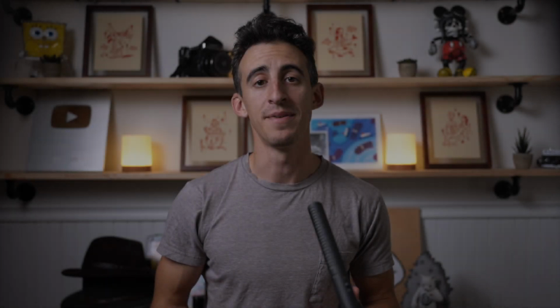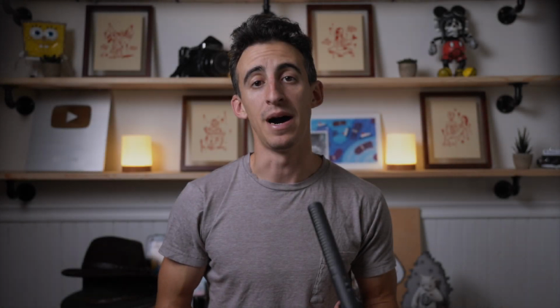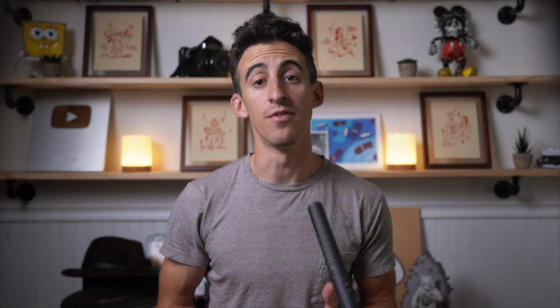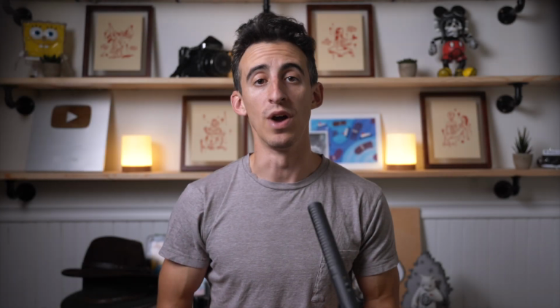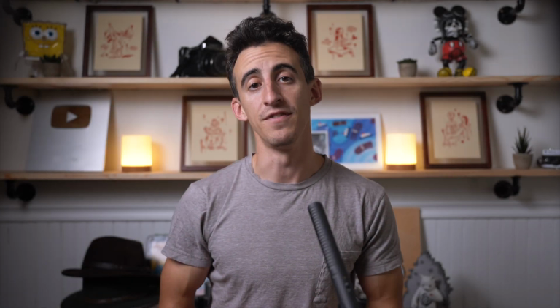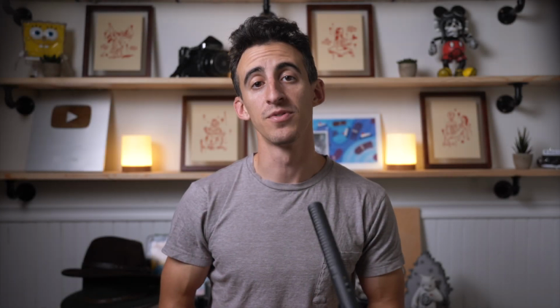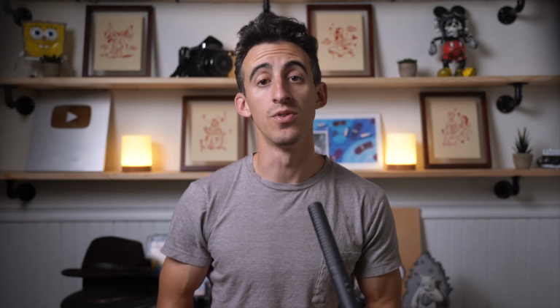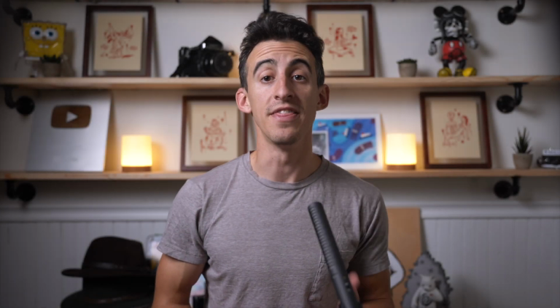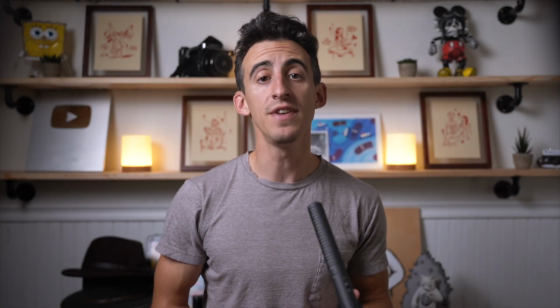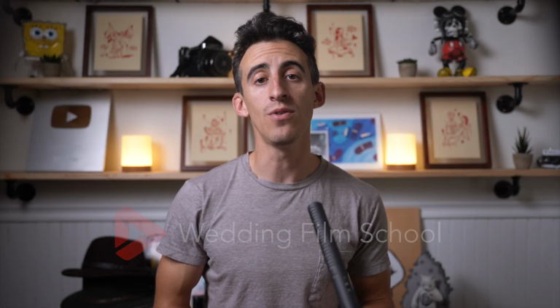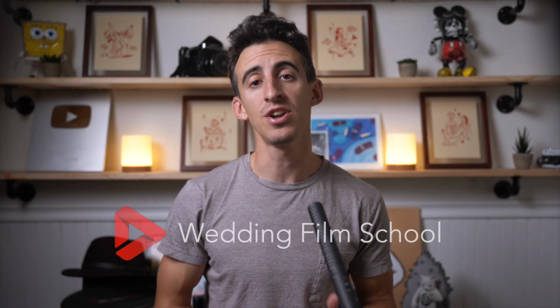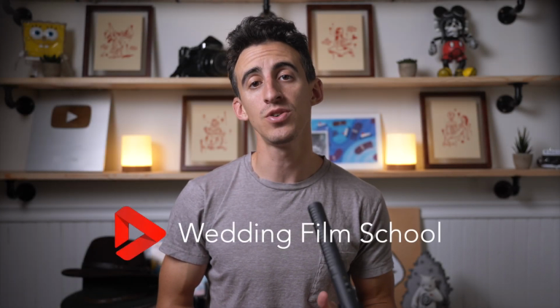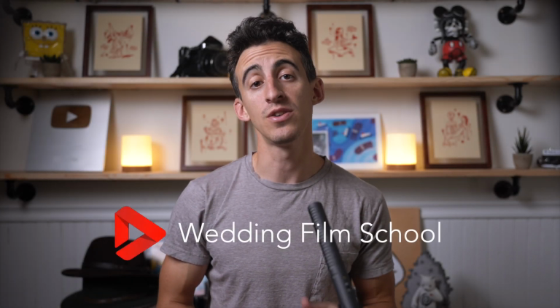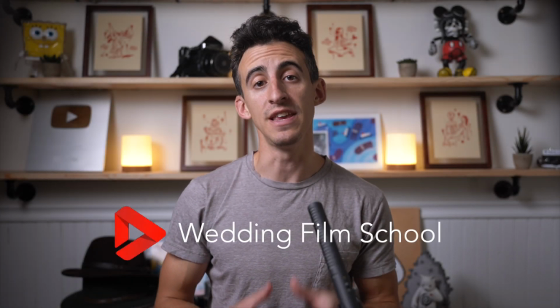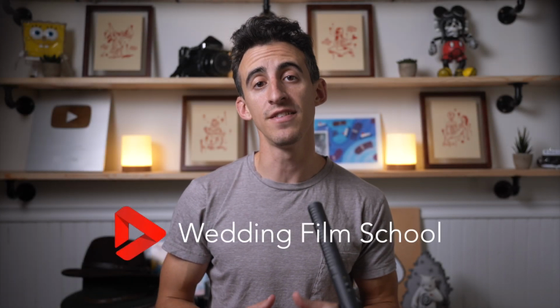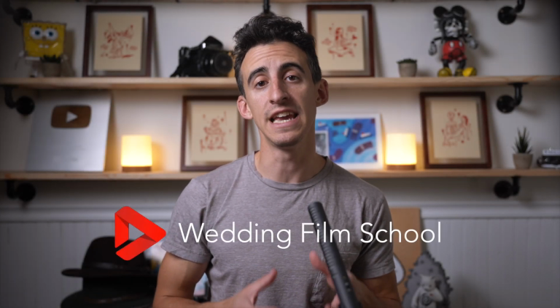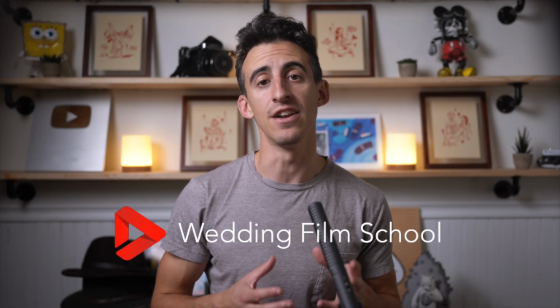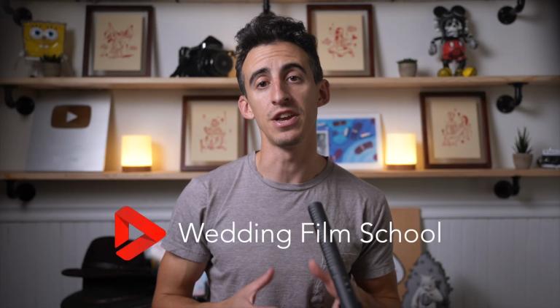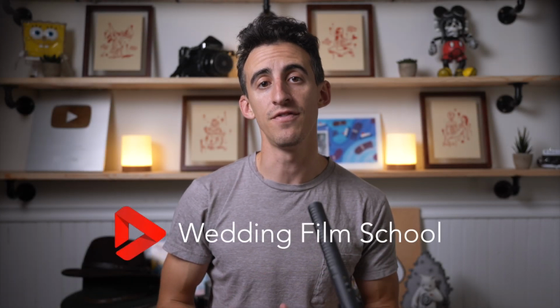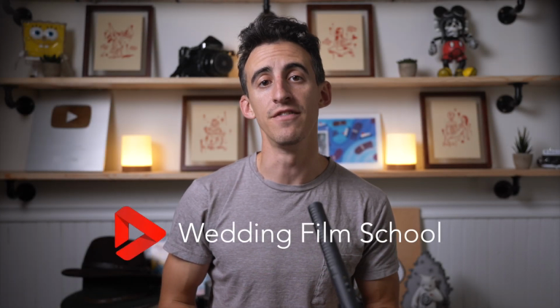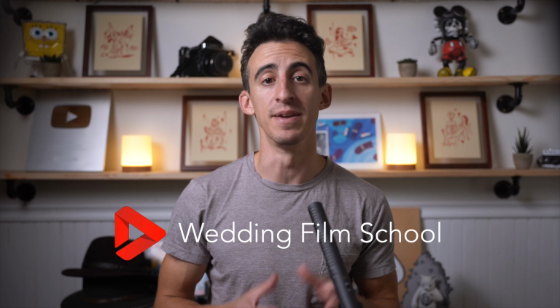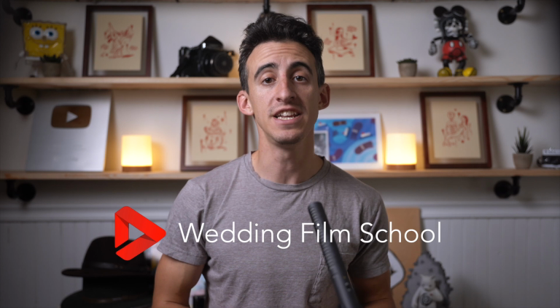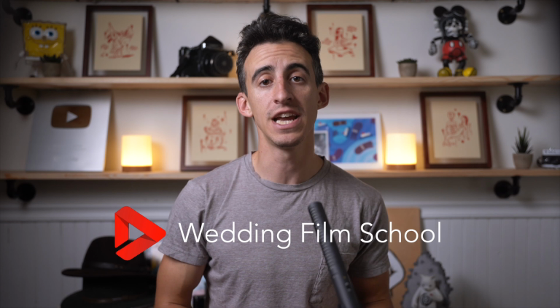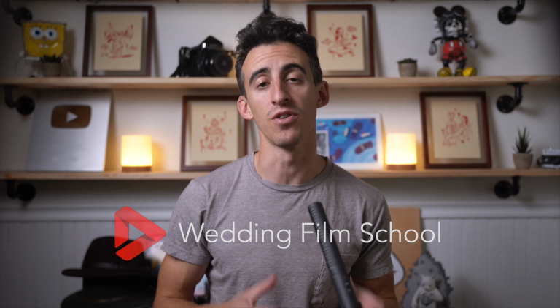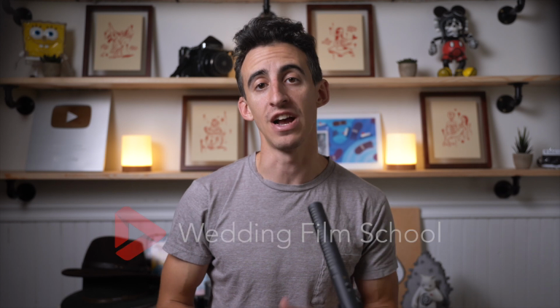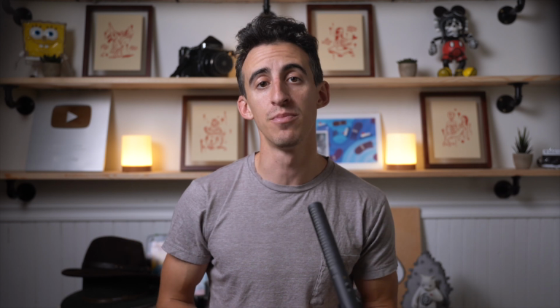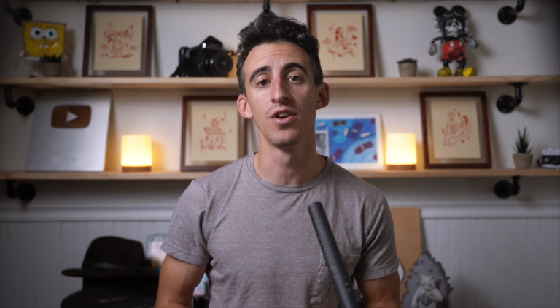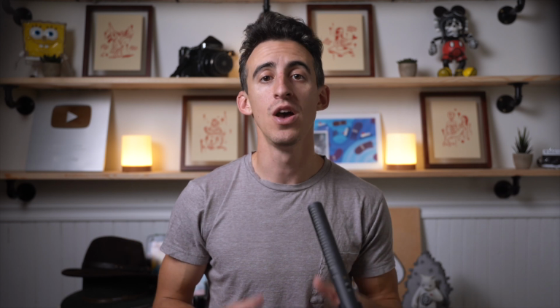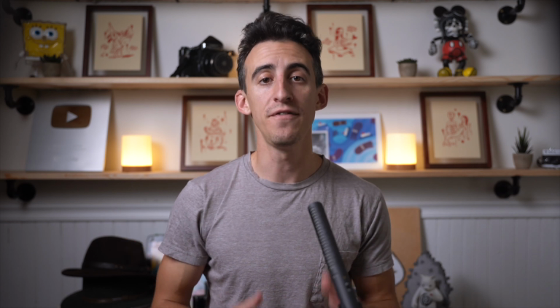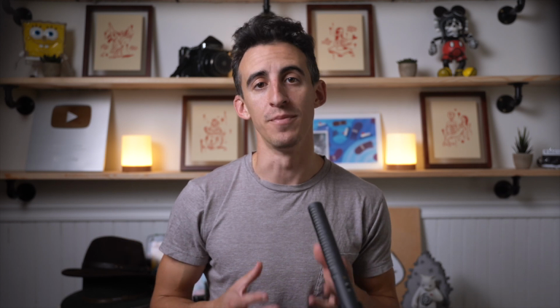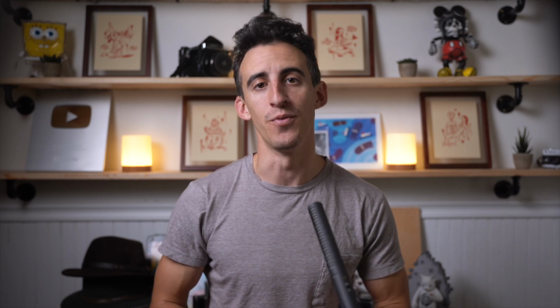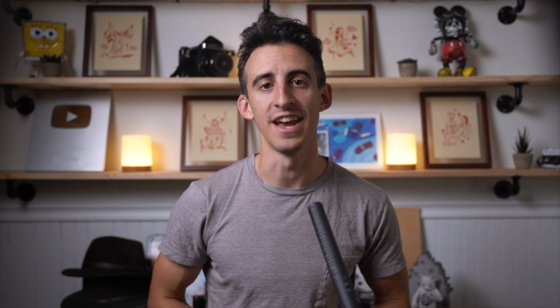My name is Bobby from Wedding Film School and in this video I want to show you how to easily get an audio feed from a DJ or soundboard when filming a wedding.